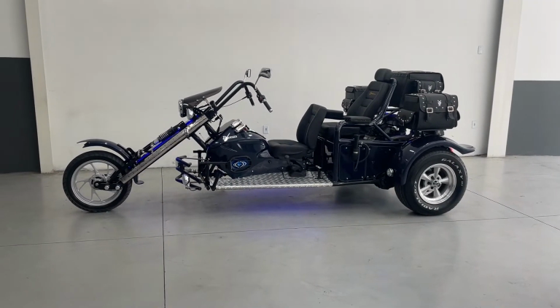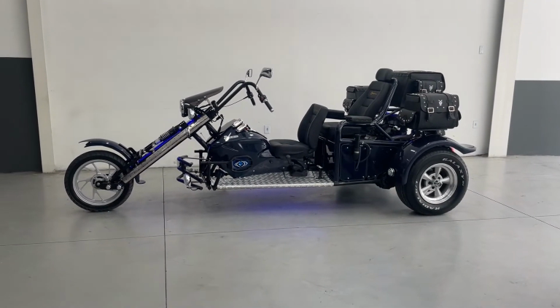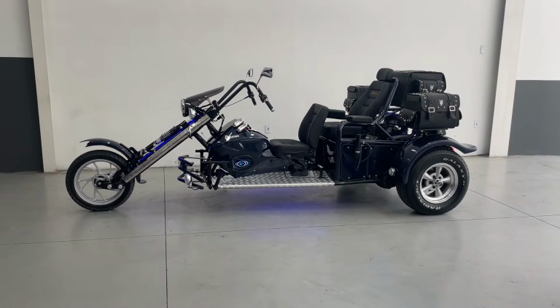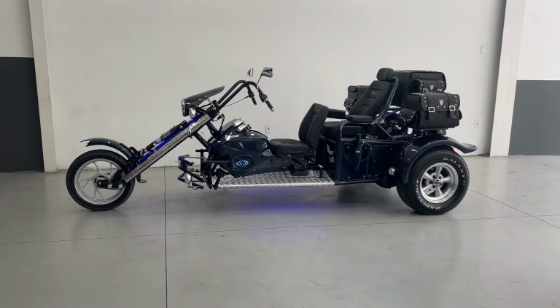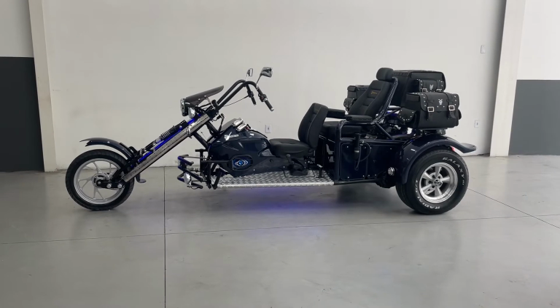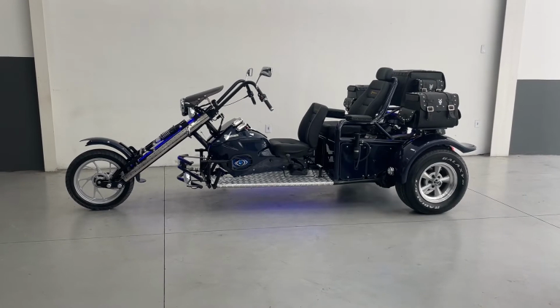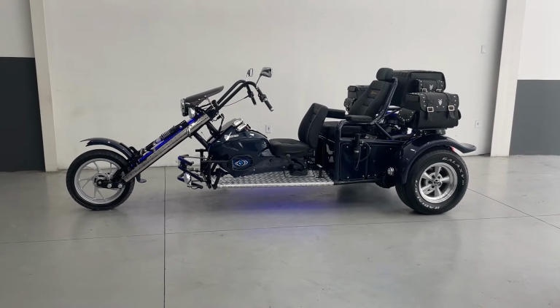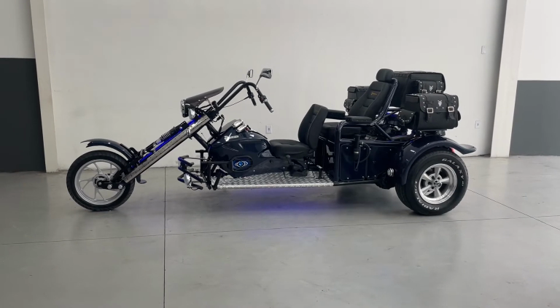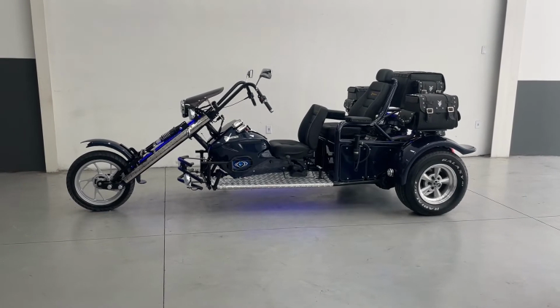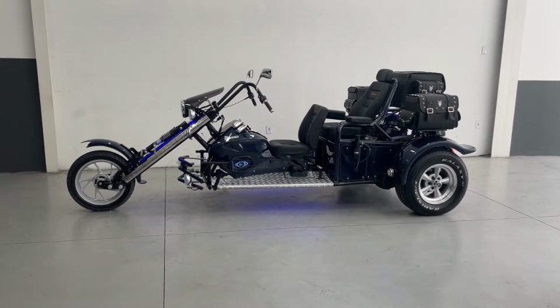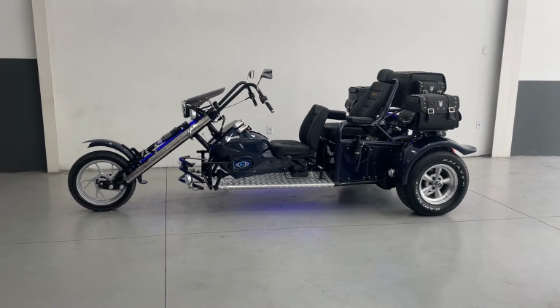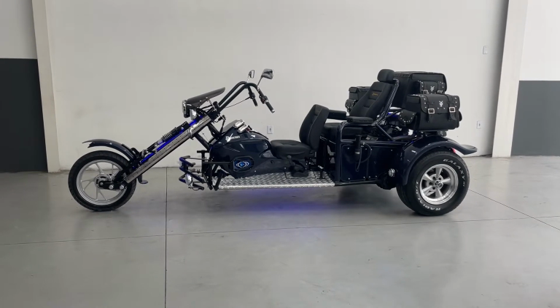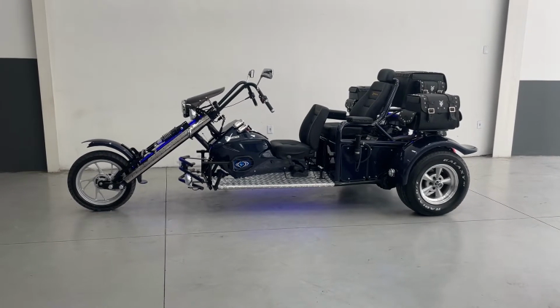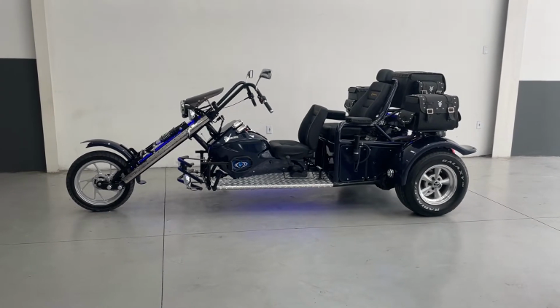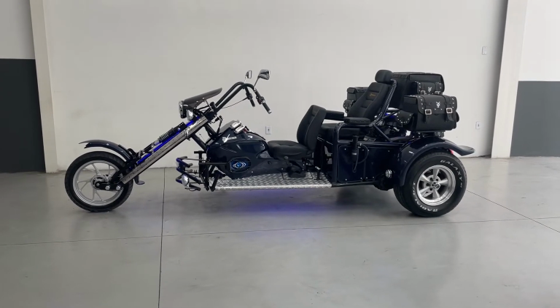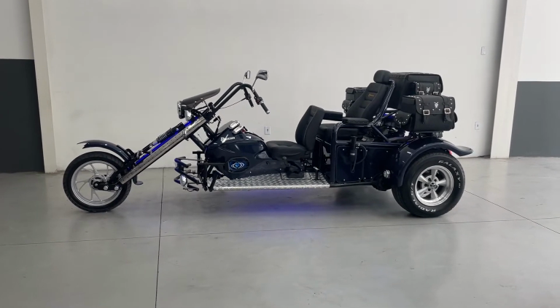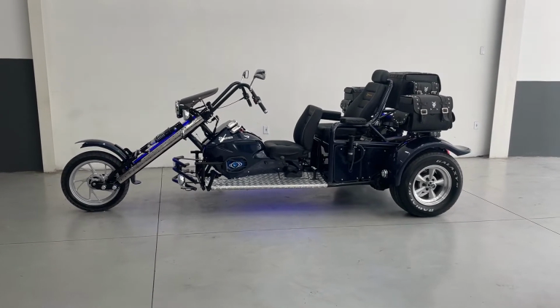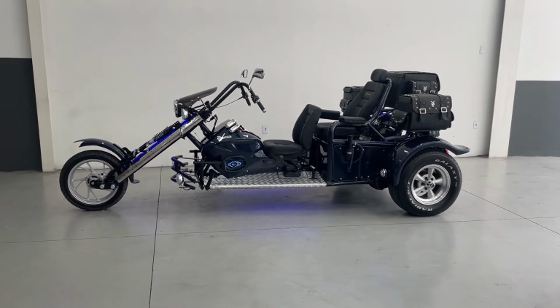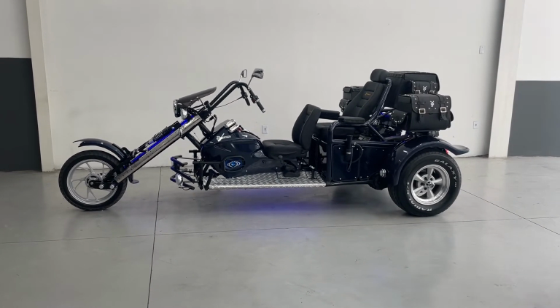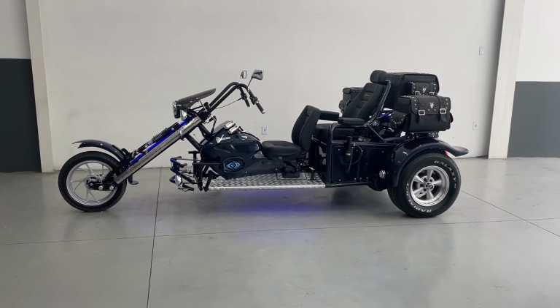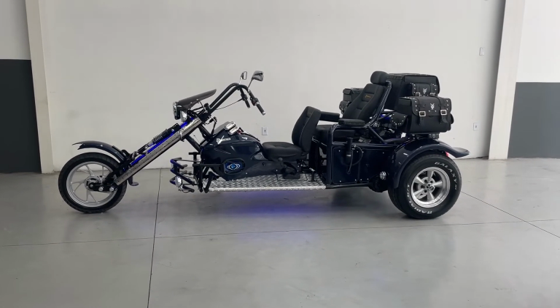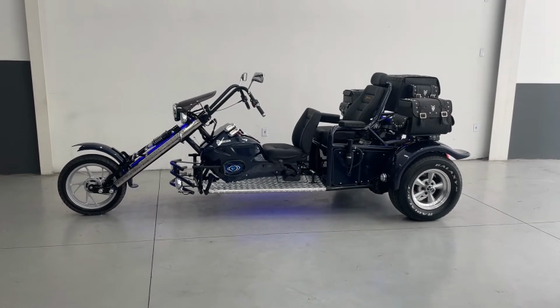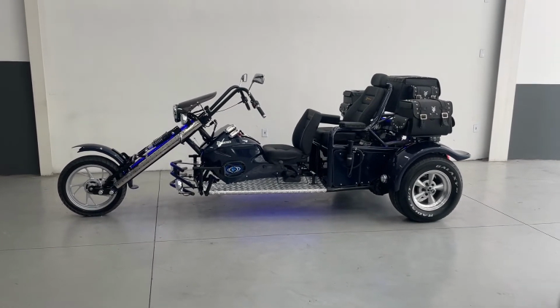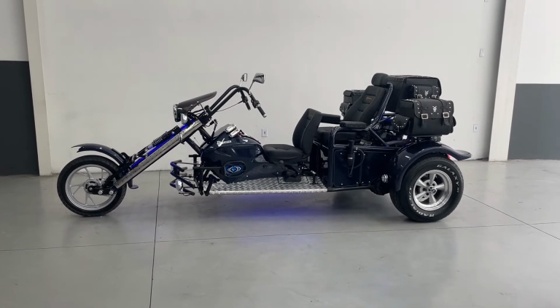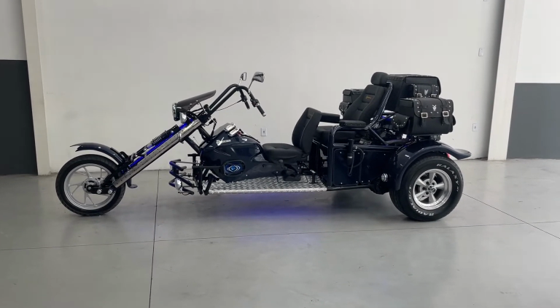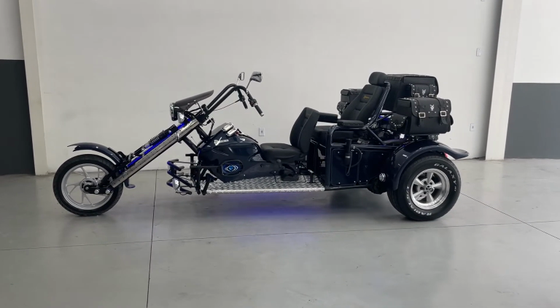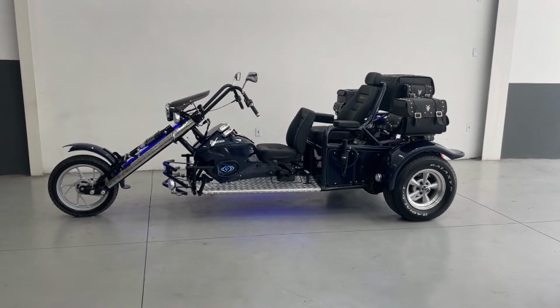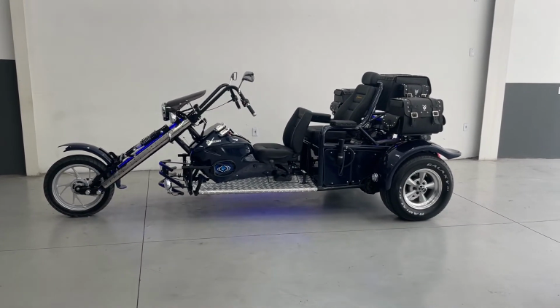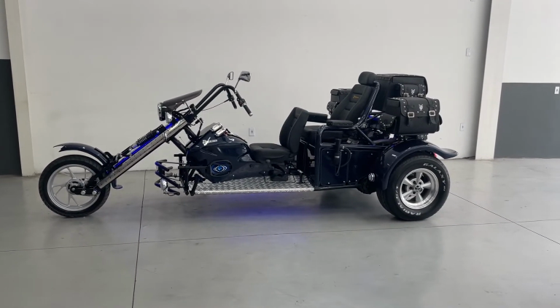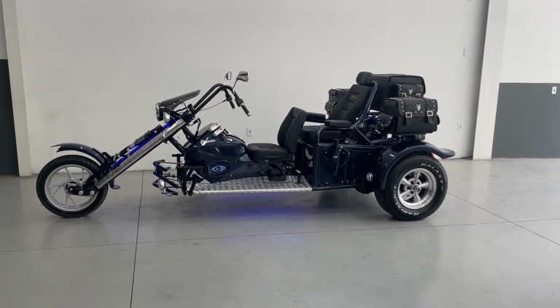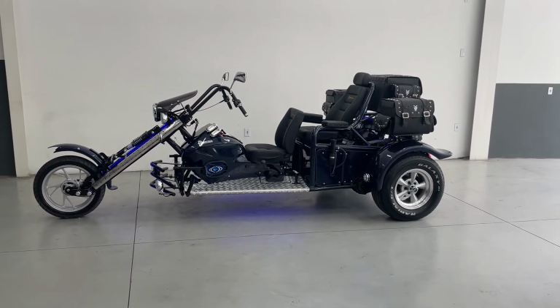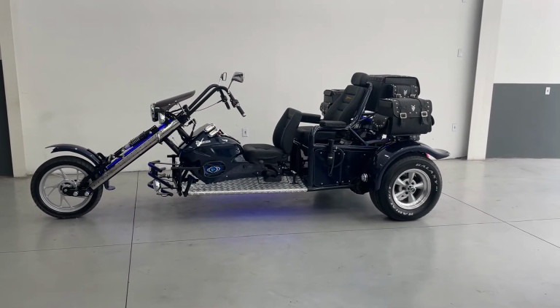Good afternoon everyone, welcome to the channel. My name is Junior and I'm going to show you a new tricycle fabrication.